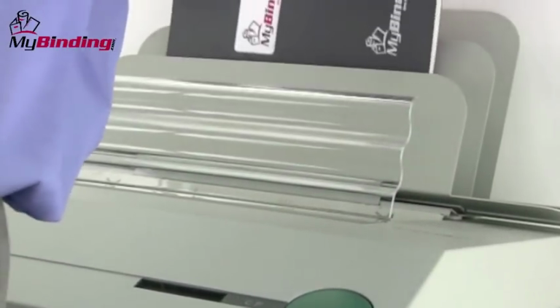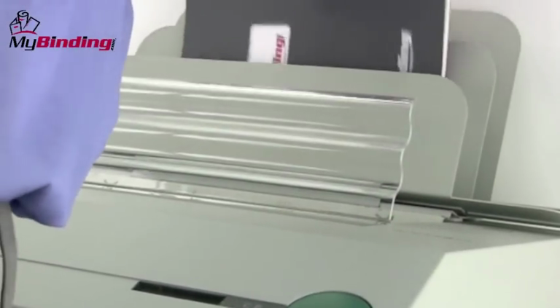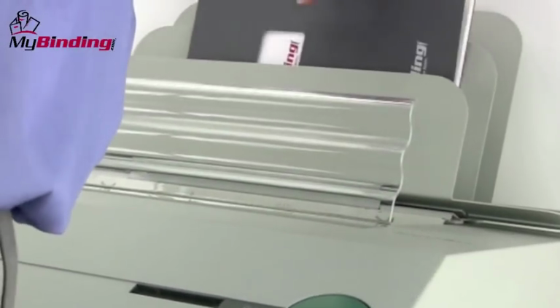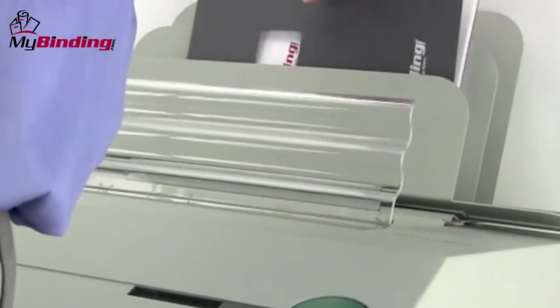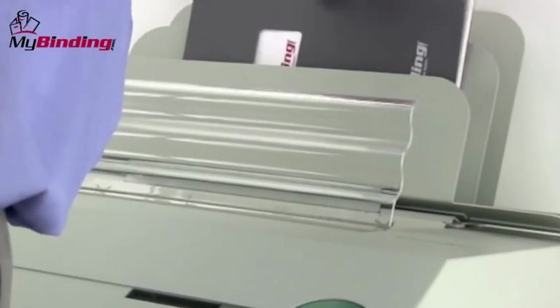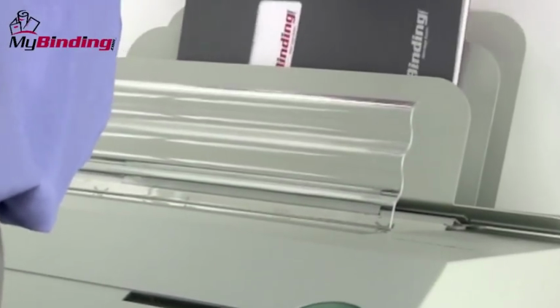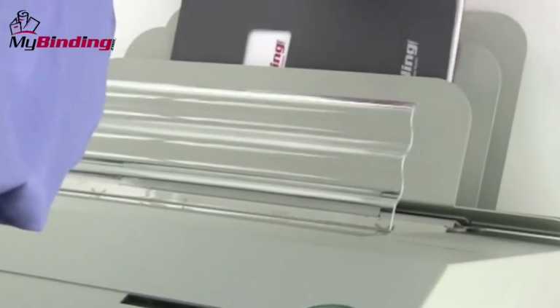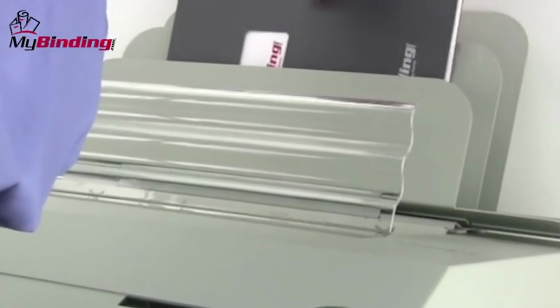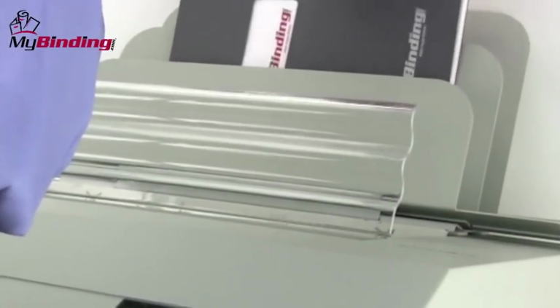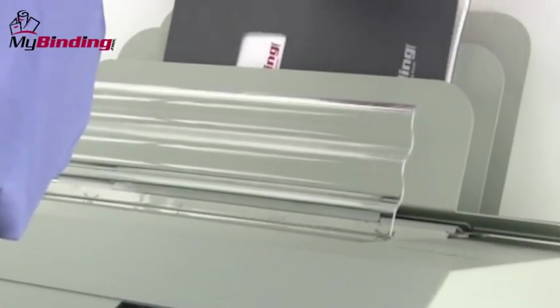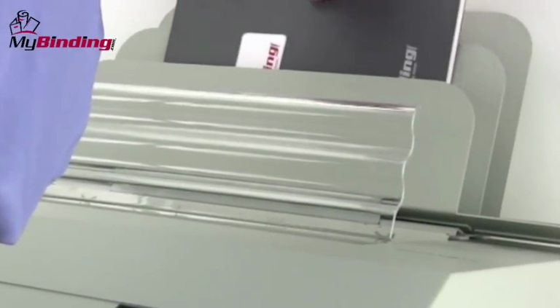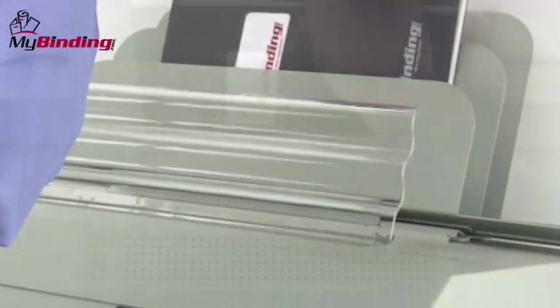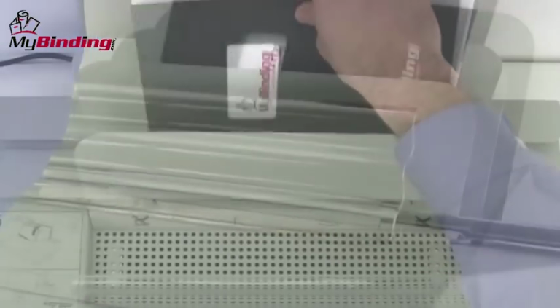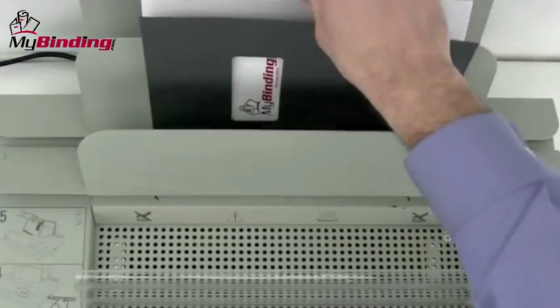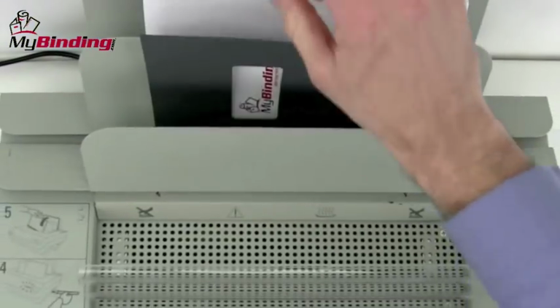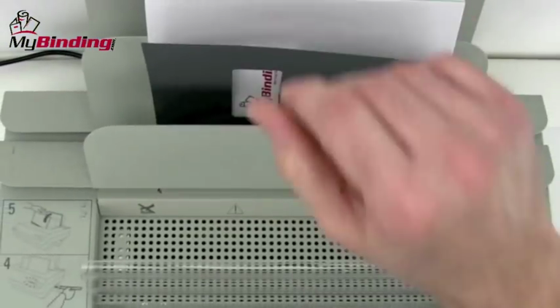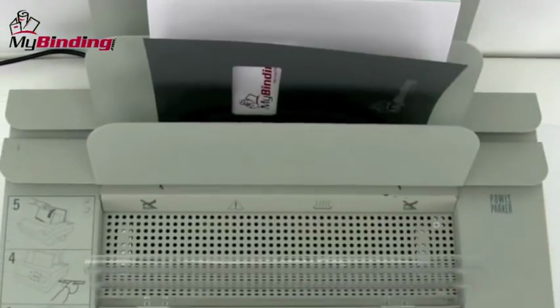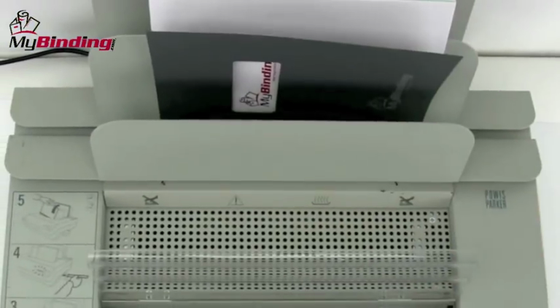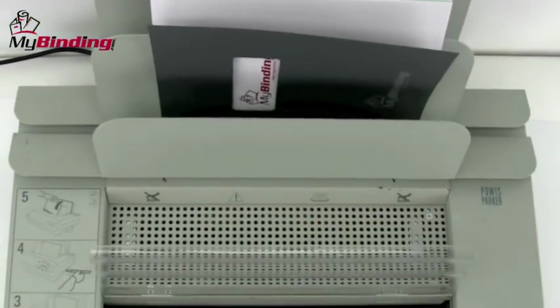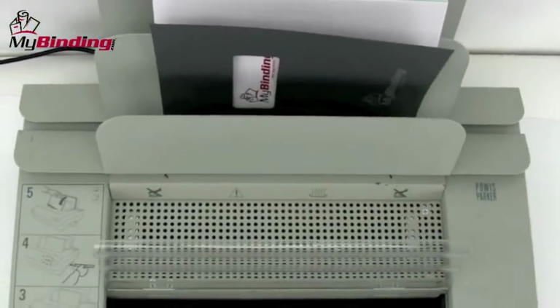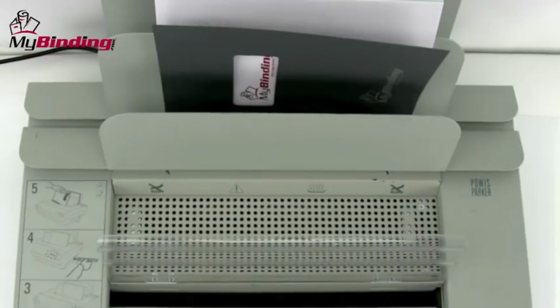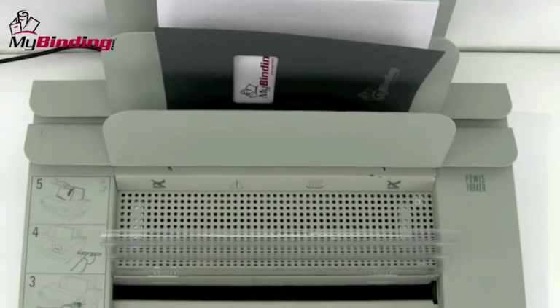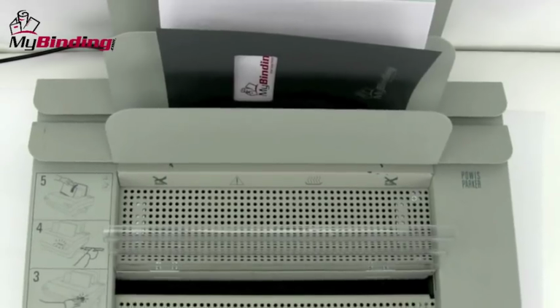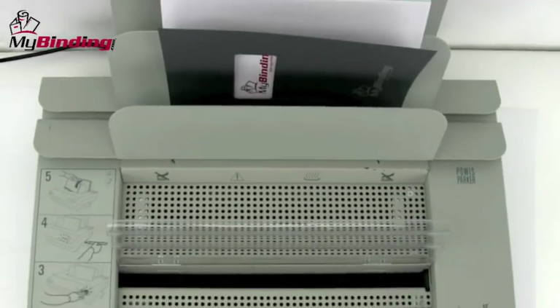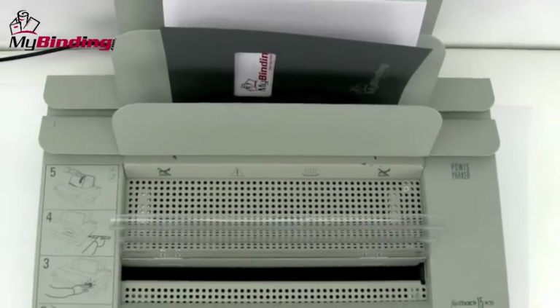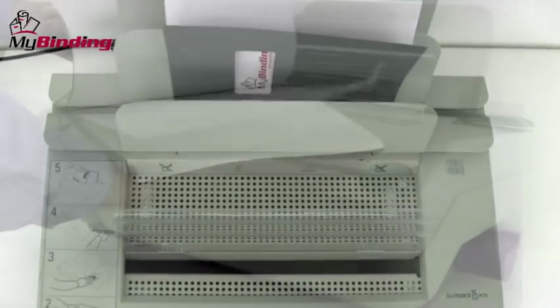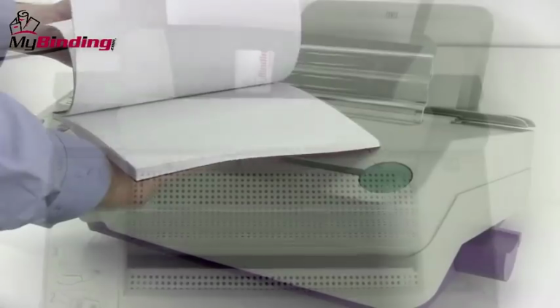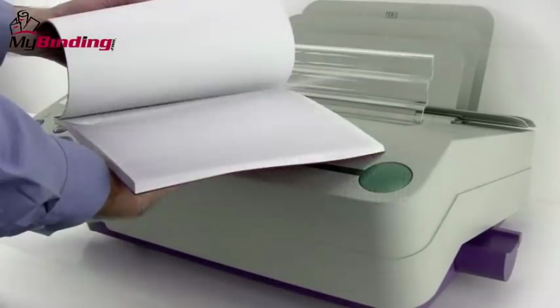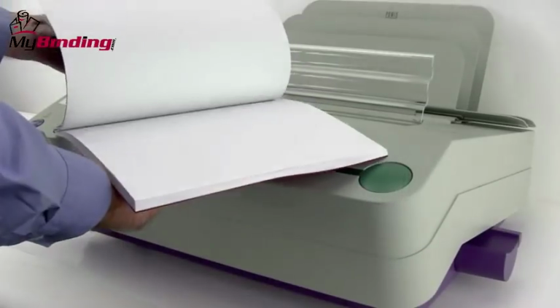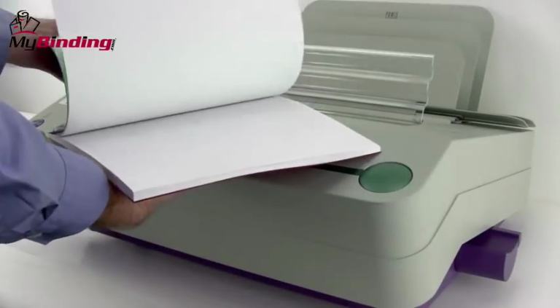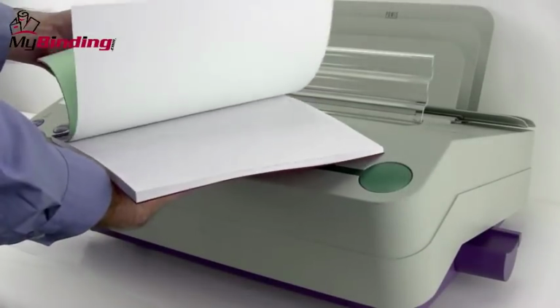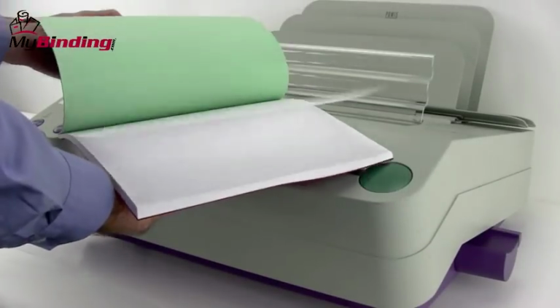Then put it in the cooling rack to cool. After three to five minutes, you'll have your fully edited book ready to go.